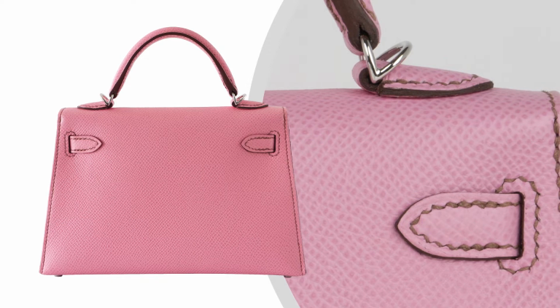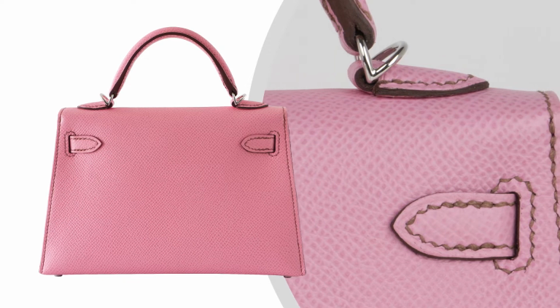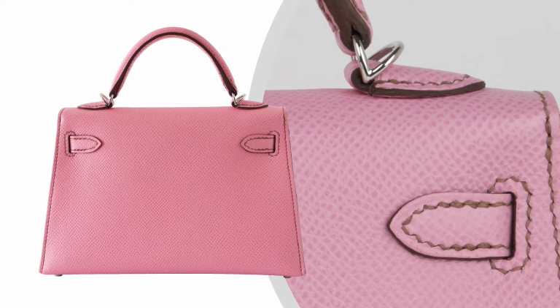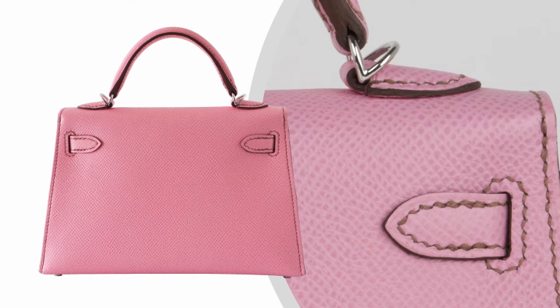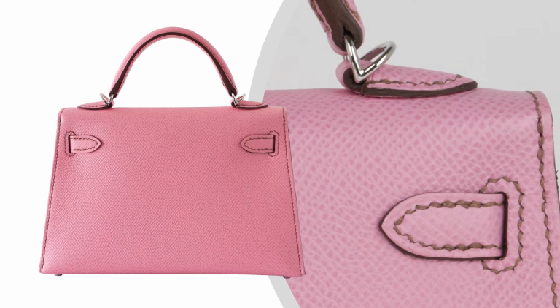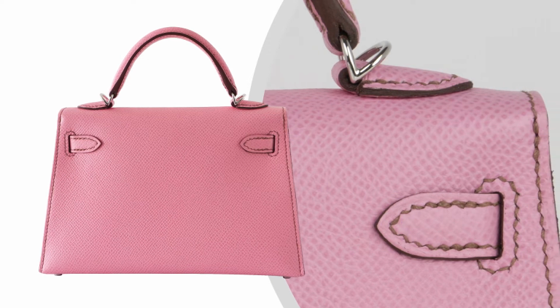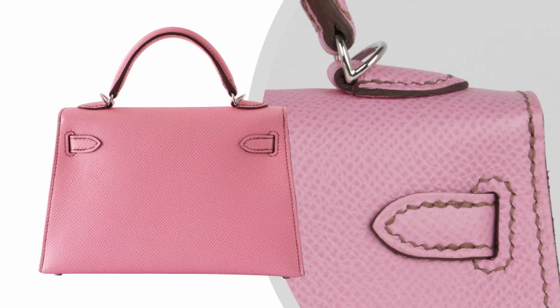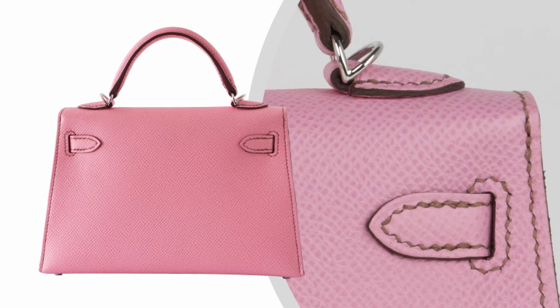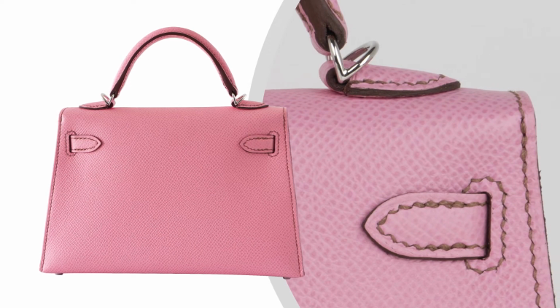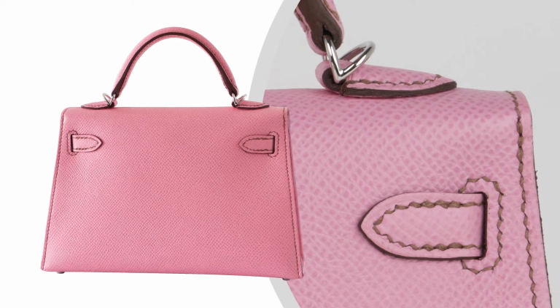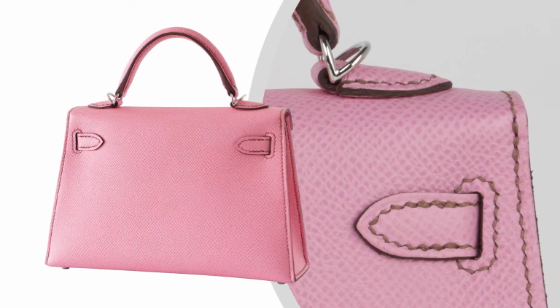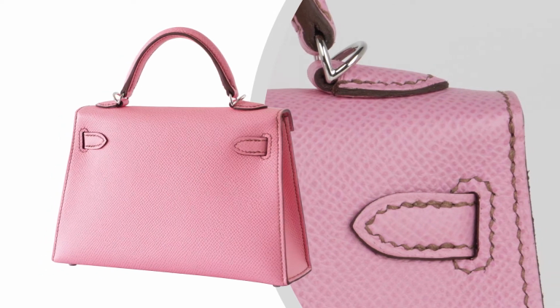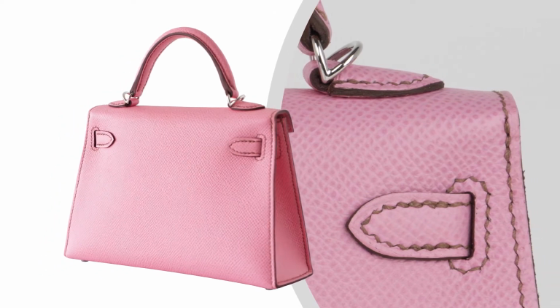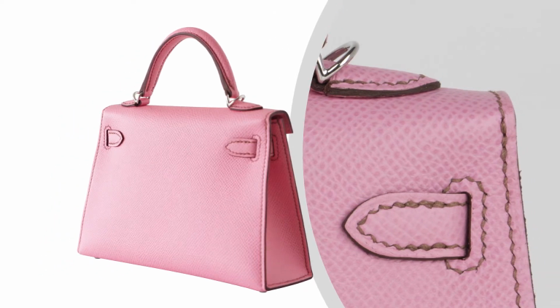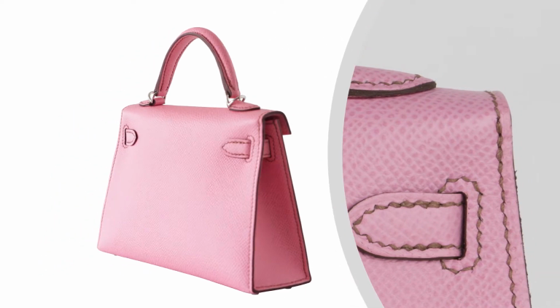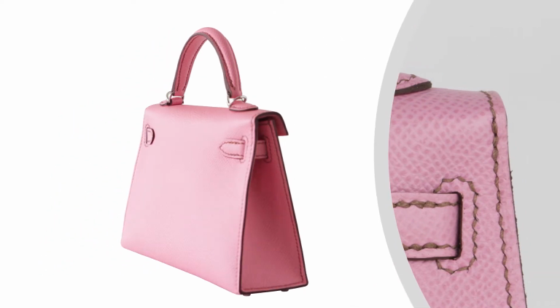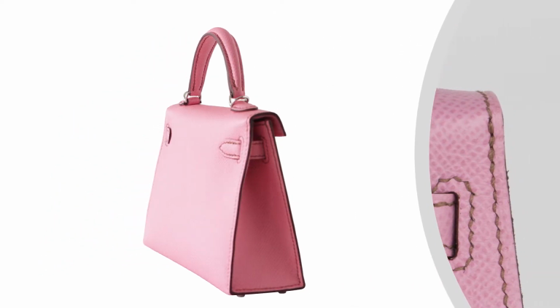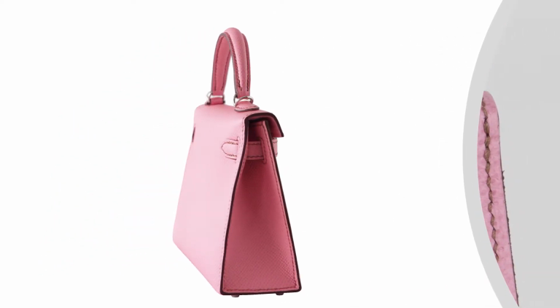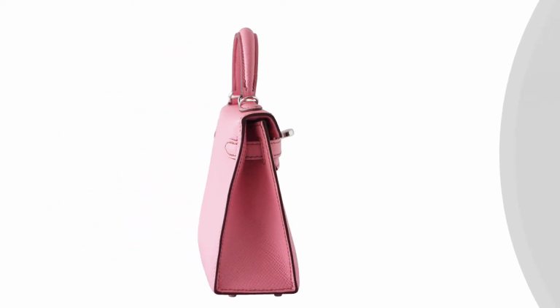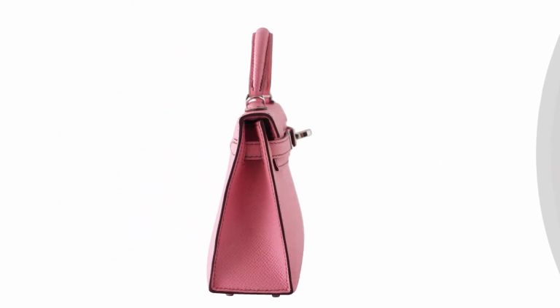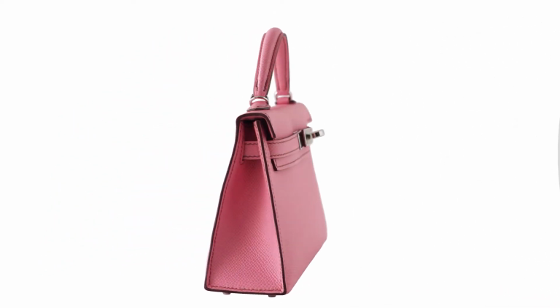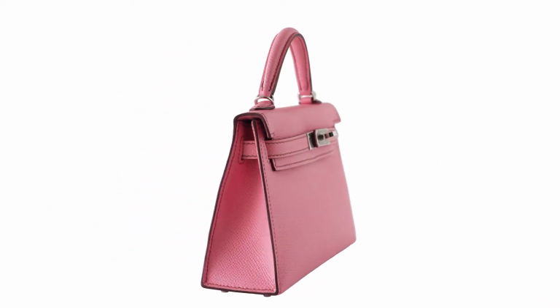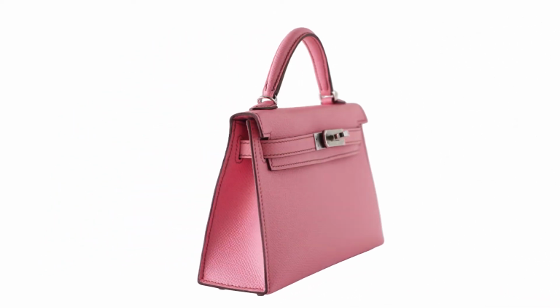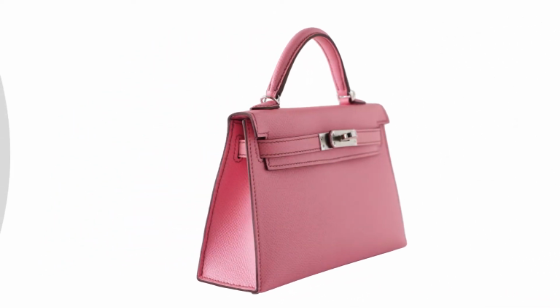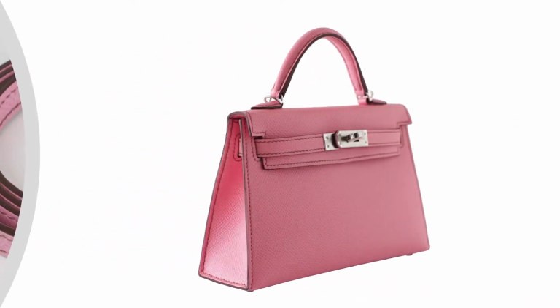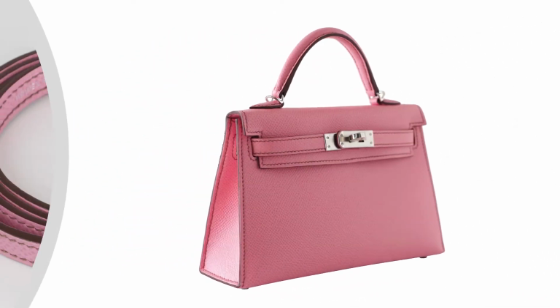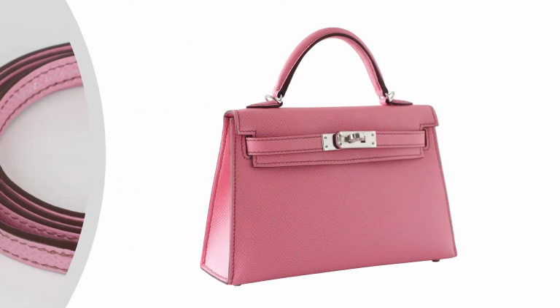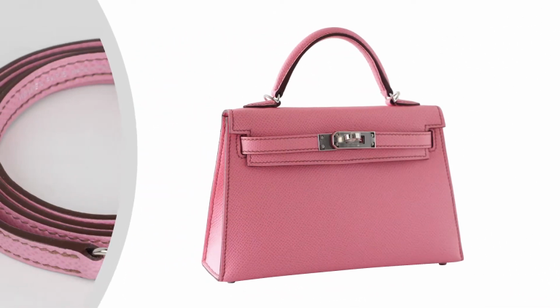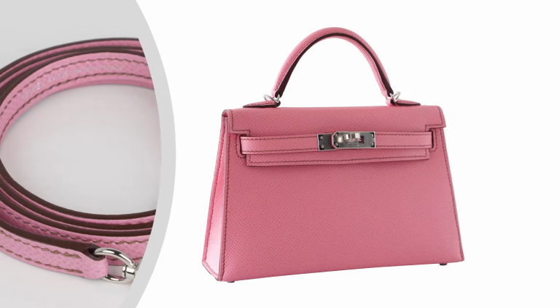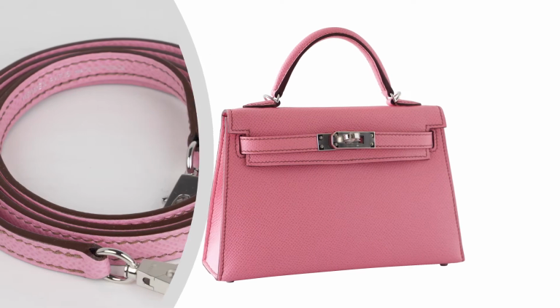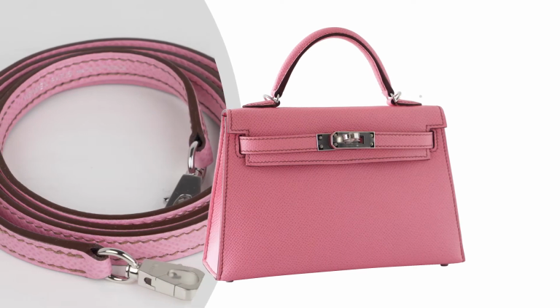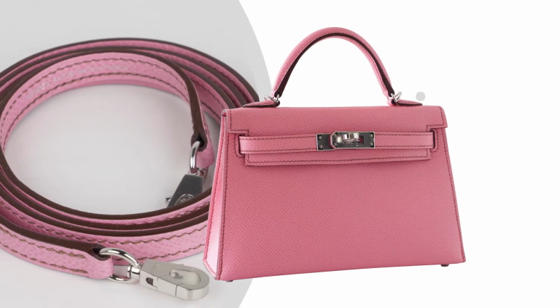It comes with long straps for shoulder or crossbody carry, but of course toting is also a good option.